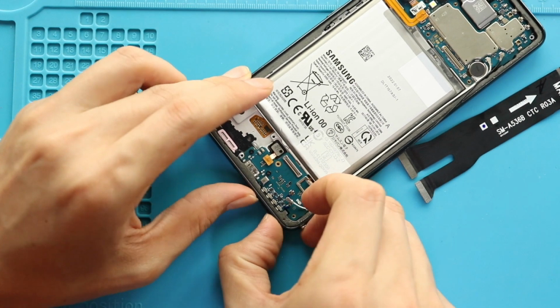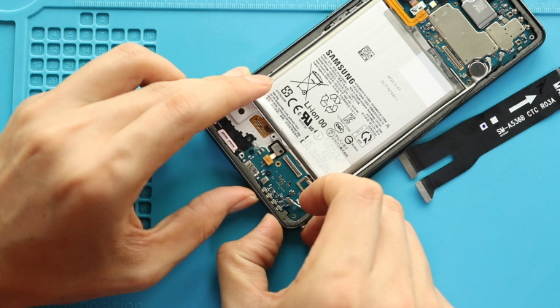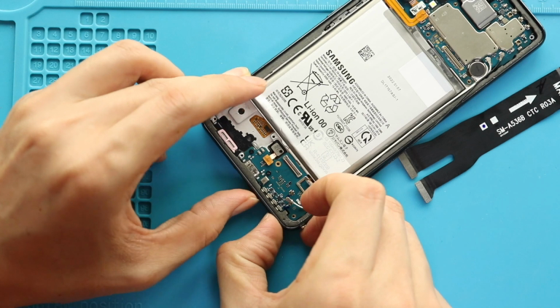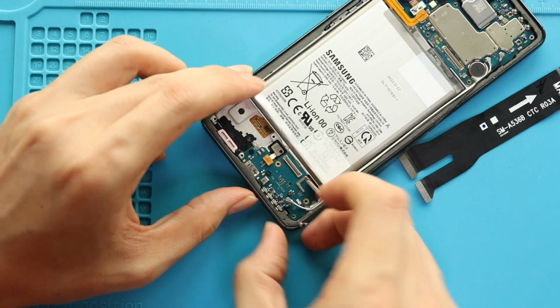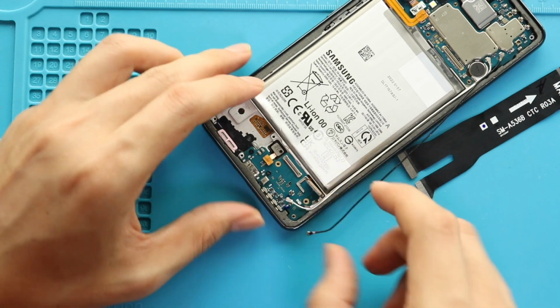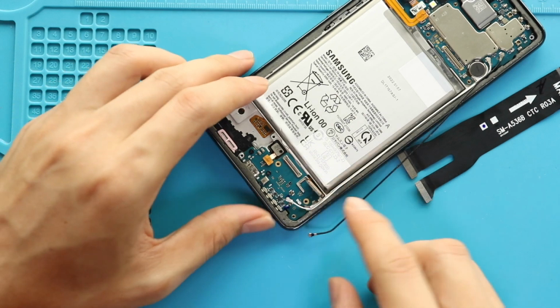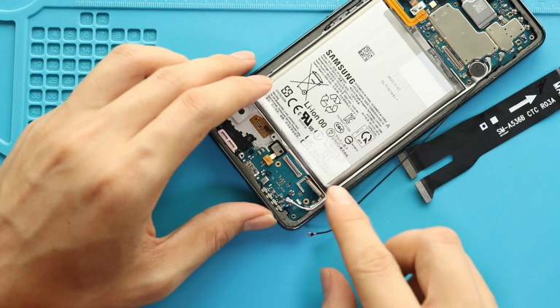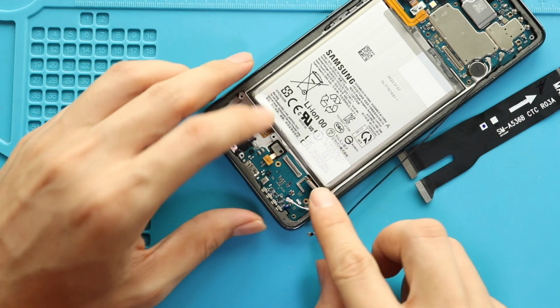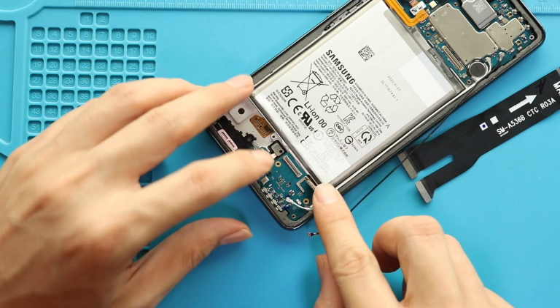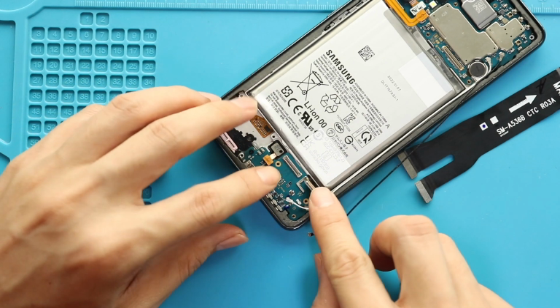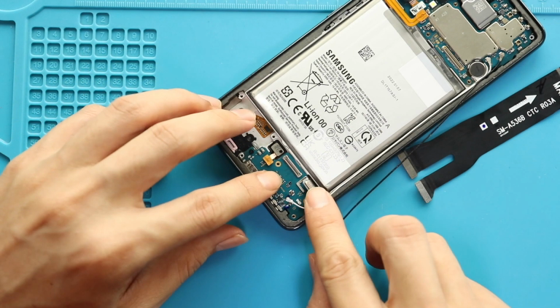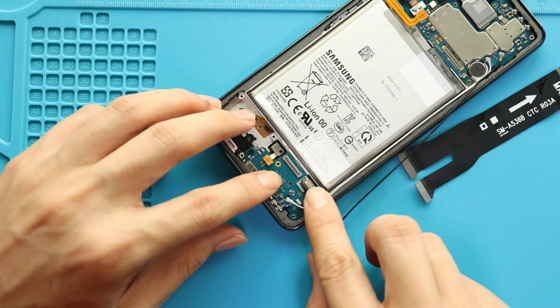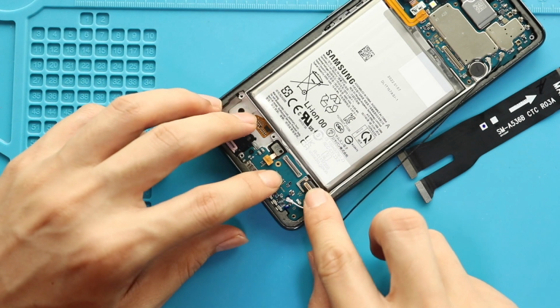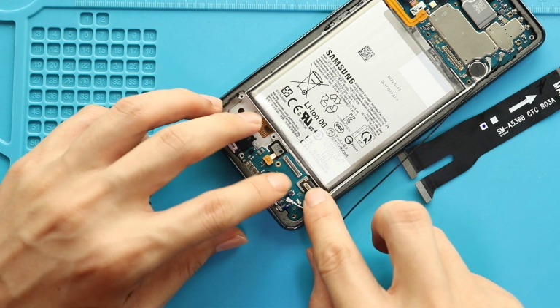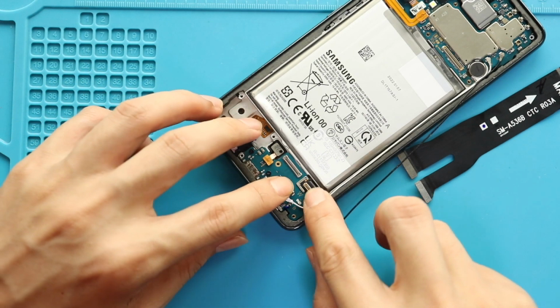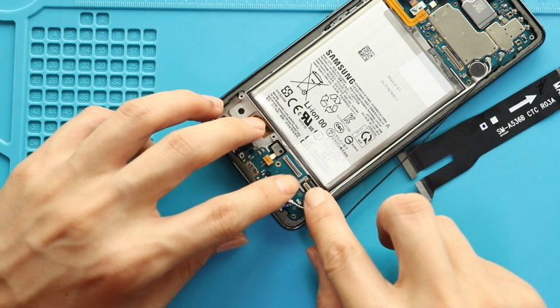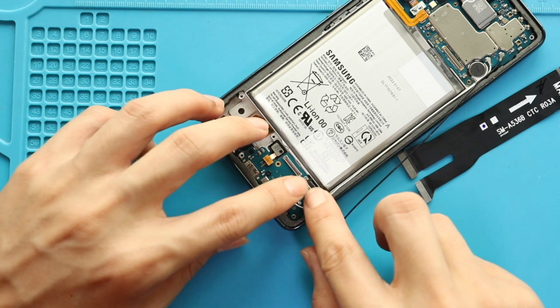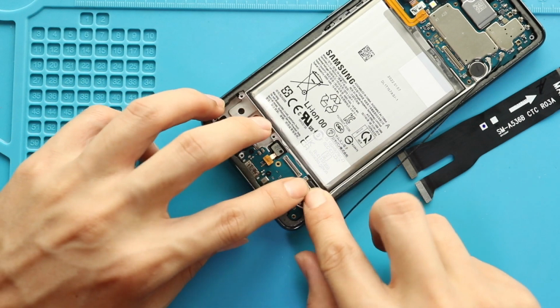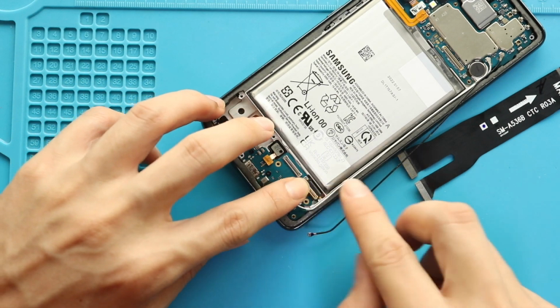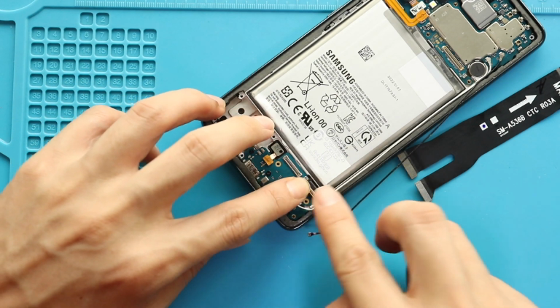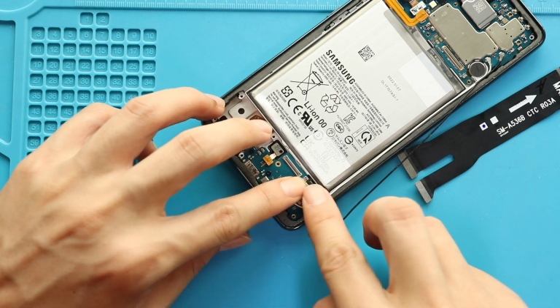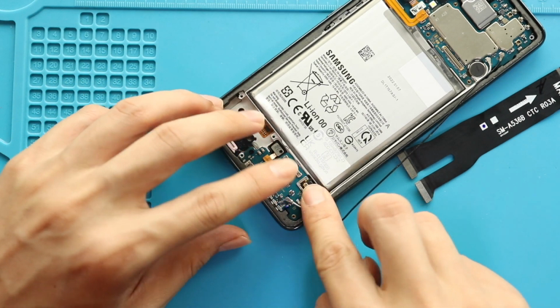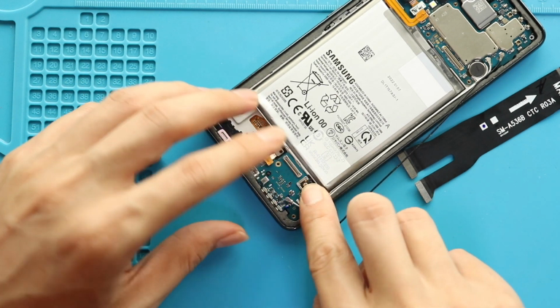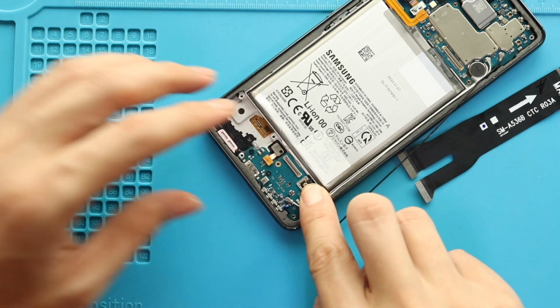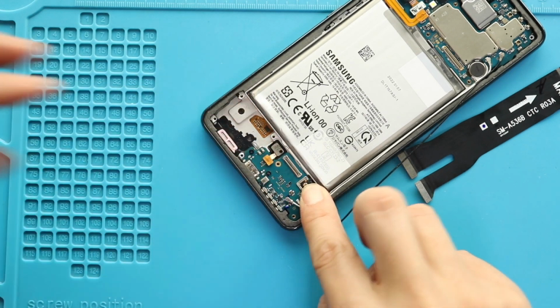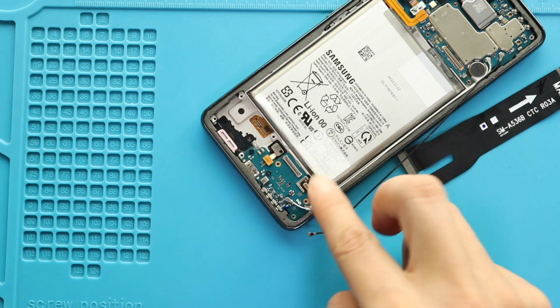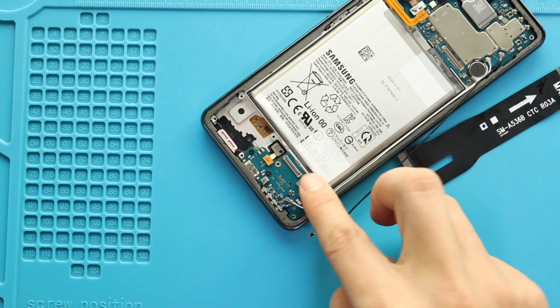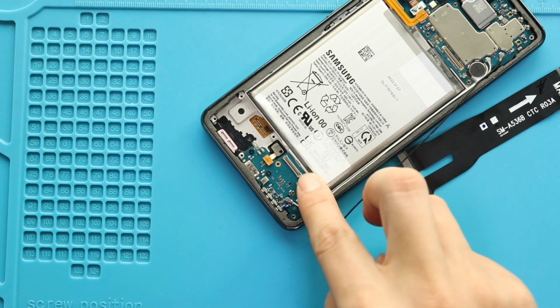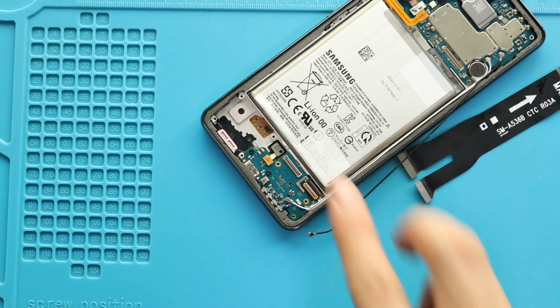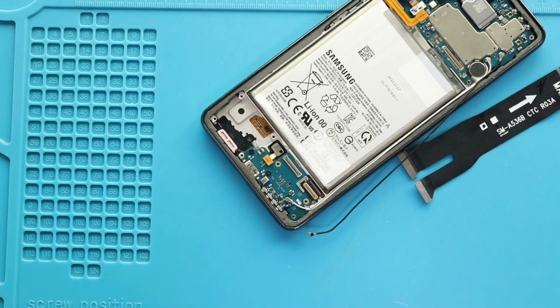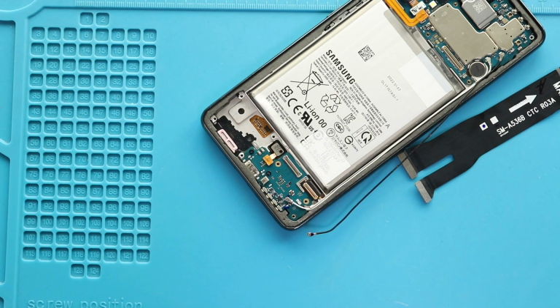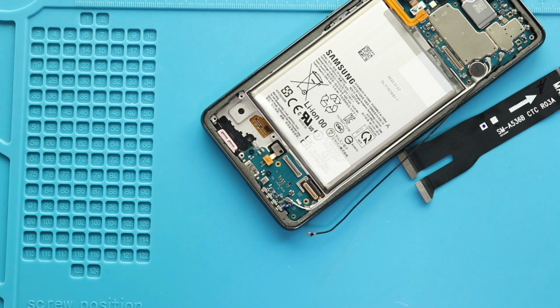Next, secure the two antenna heads to the board and also place the LCD connector cable.